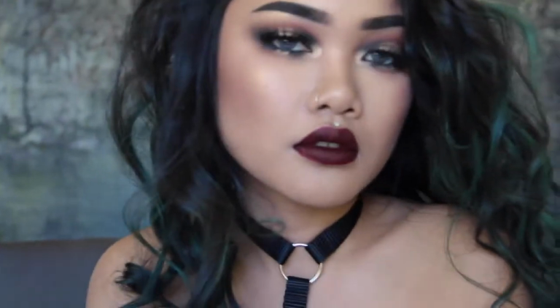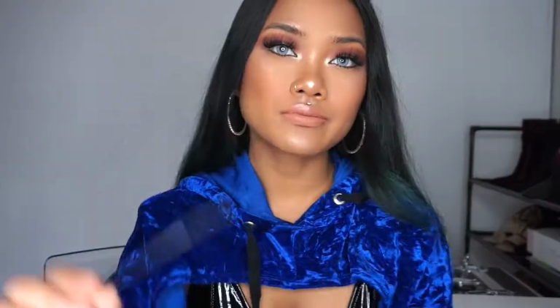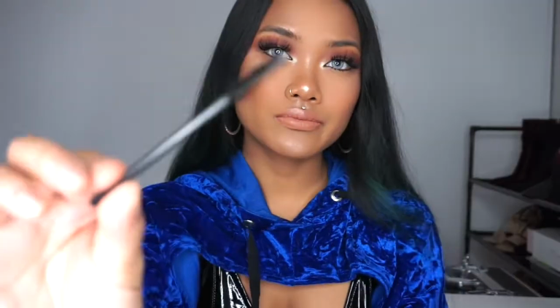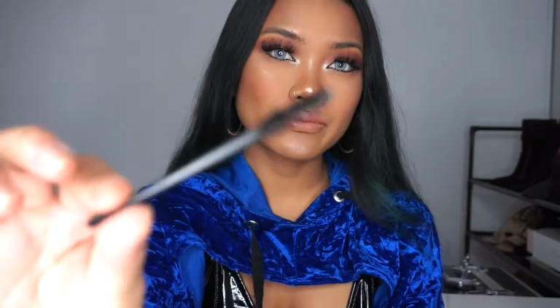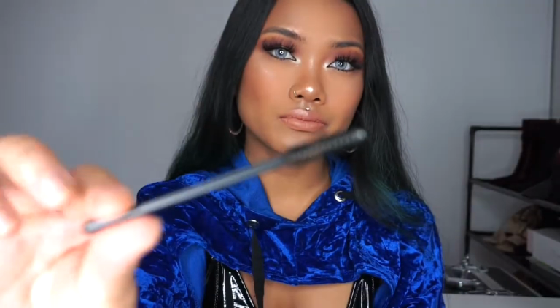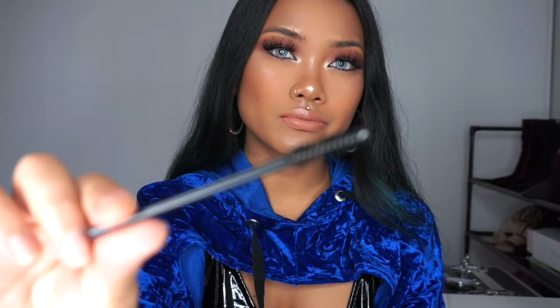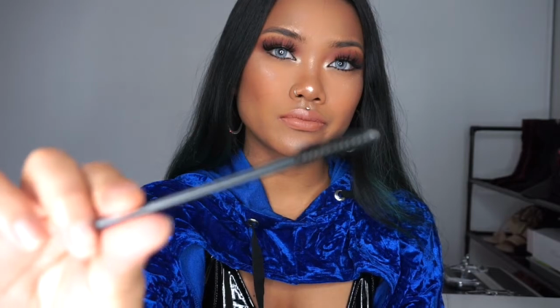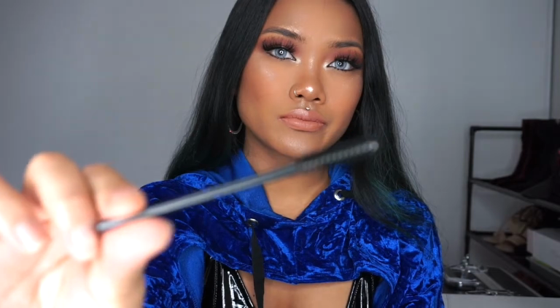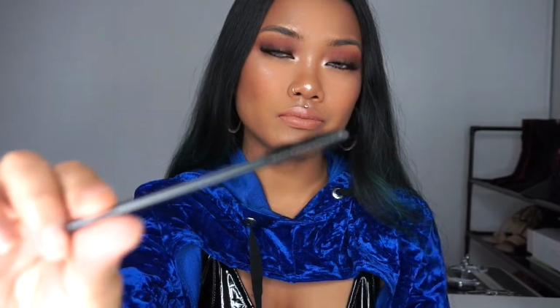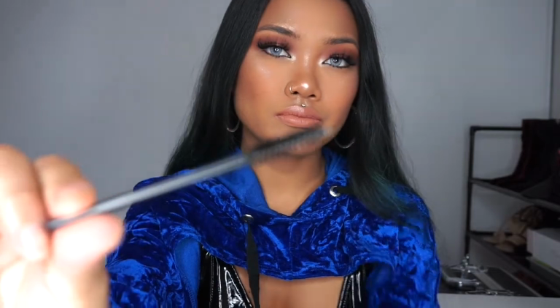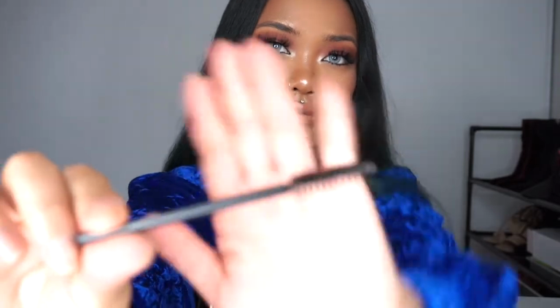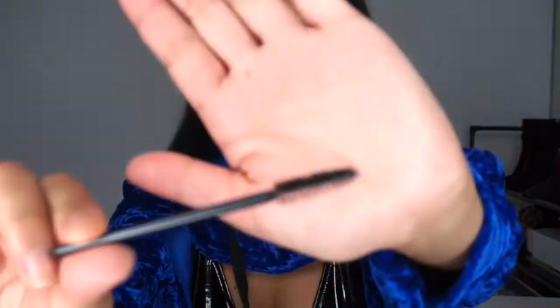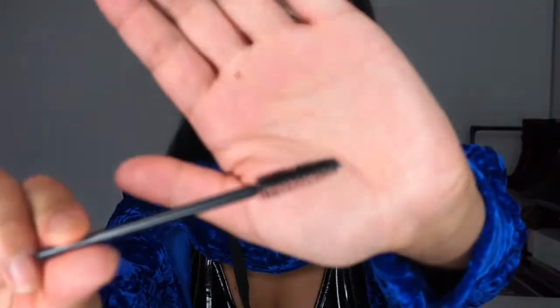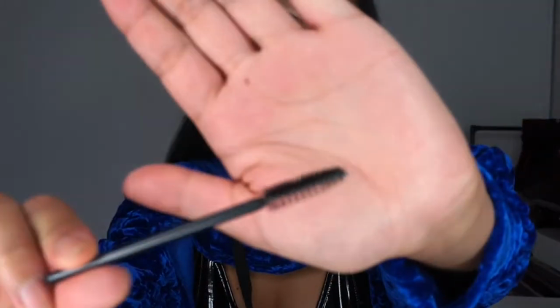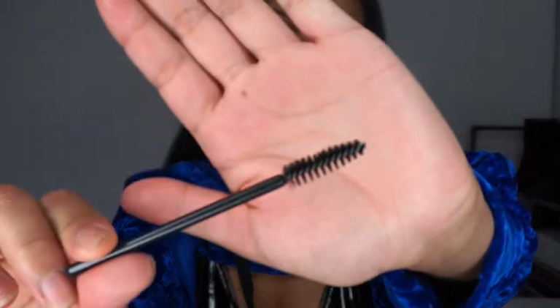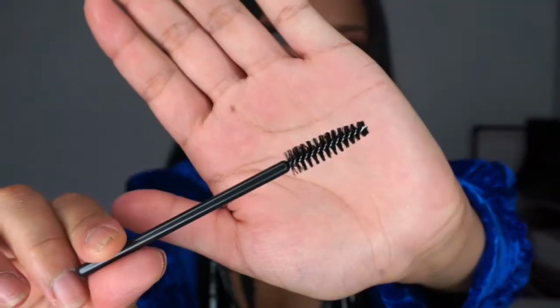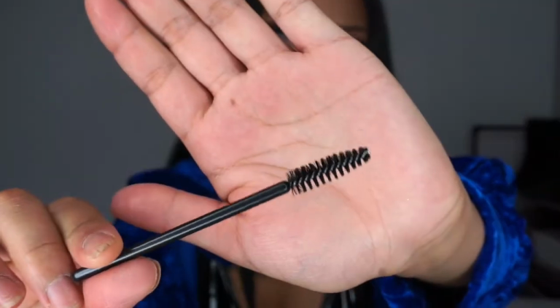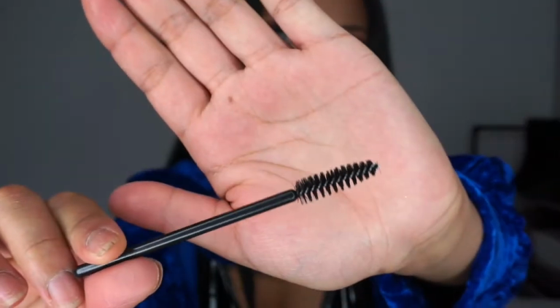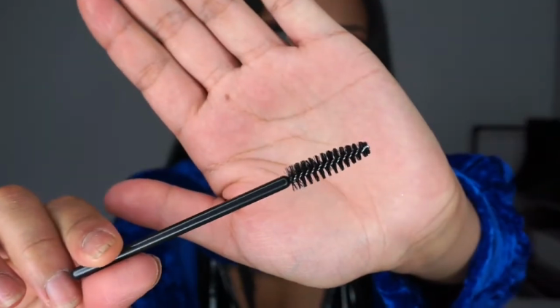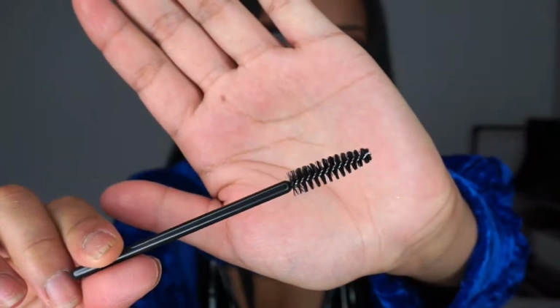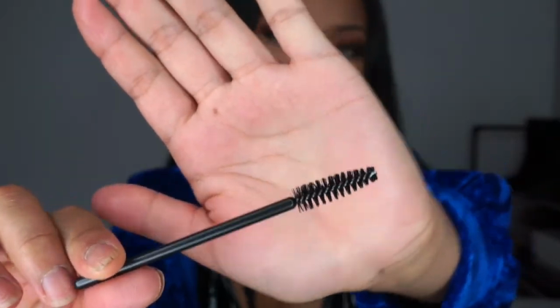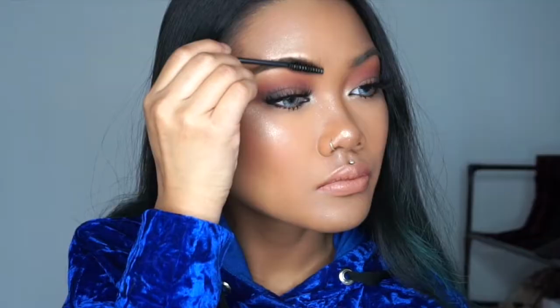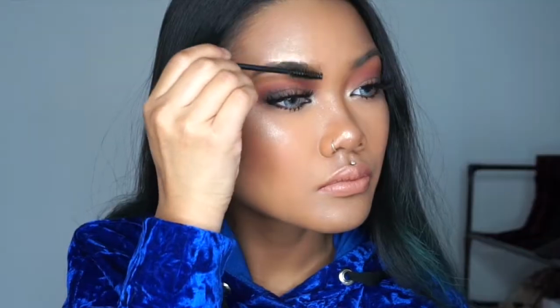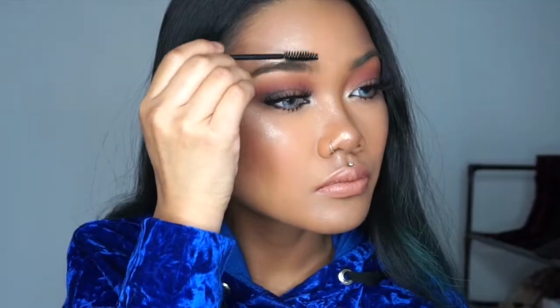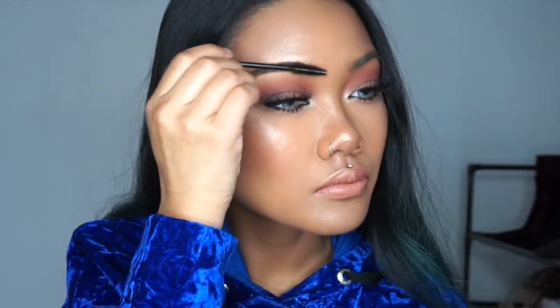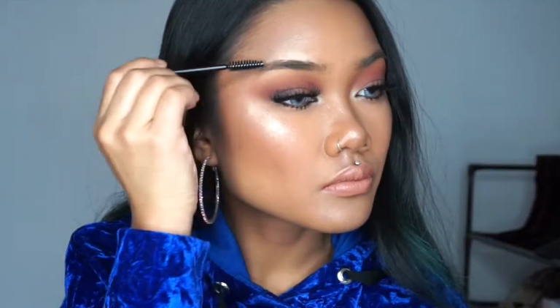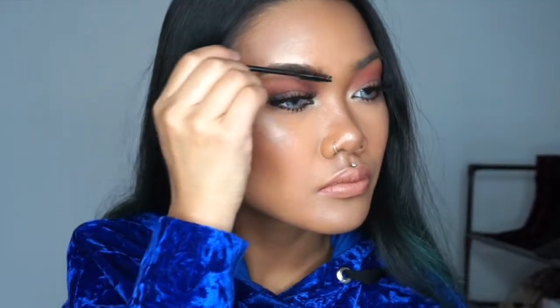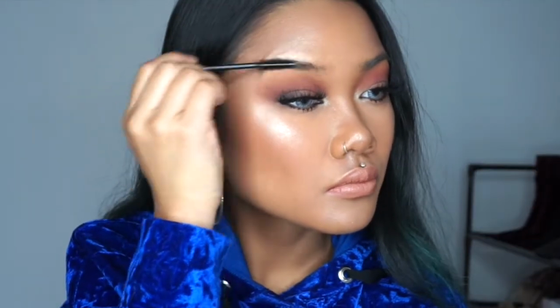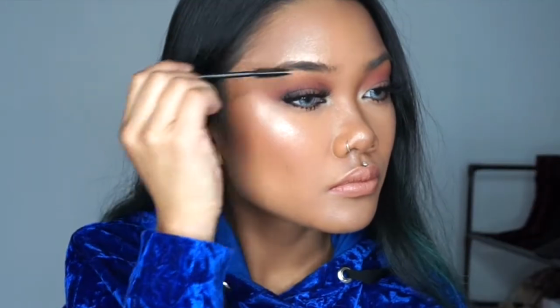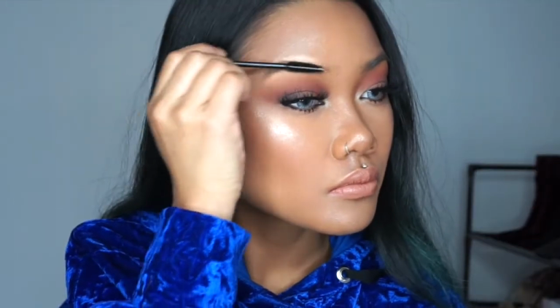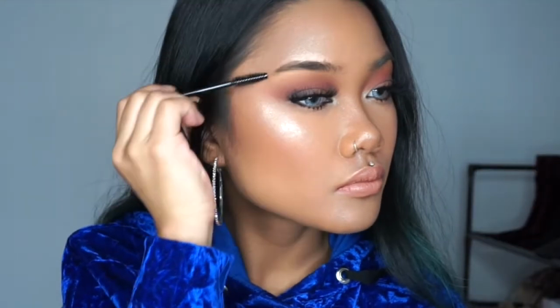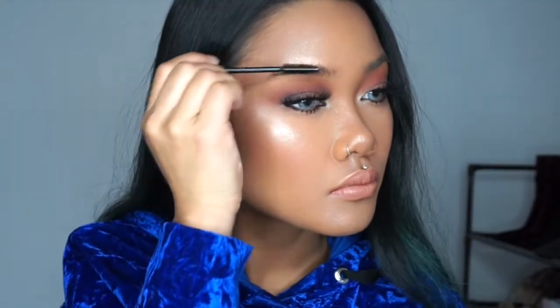First thing I'm going to be doing is taking a clean spoolie and brushing through my unruly eyebrows.